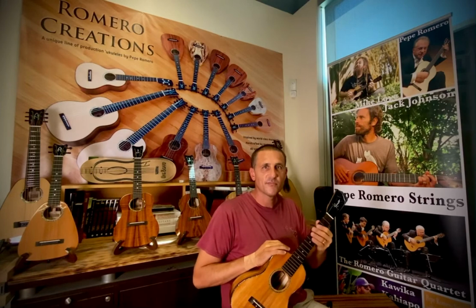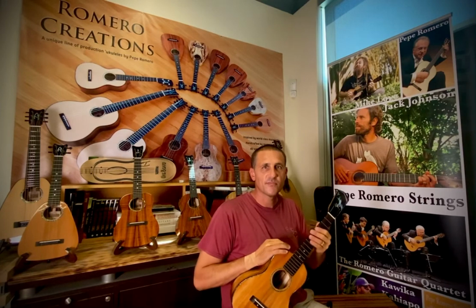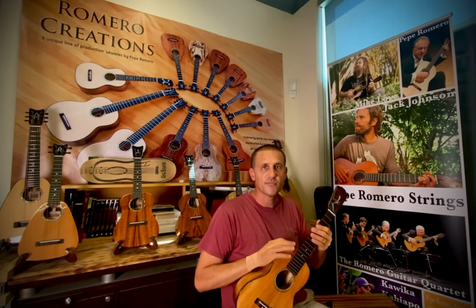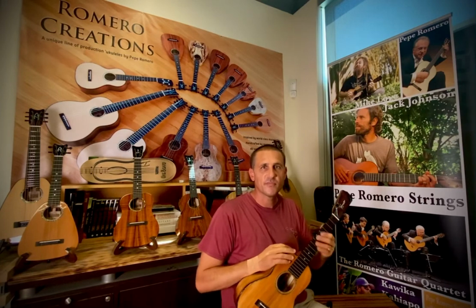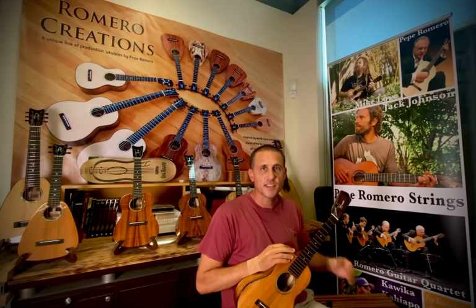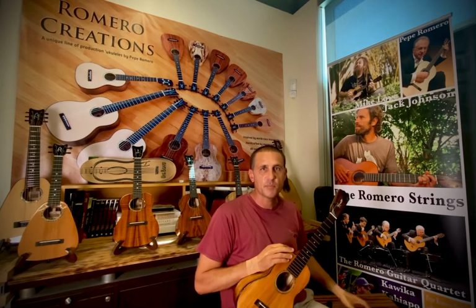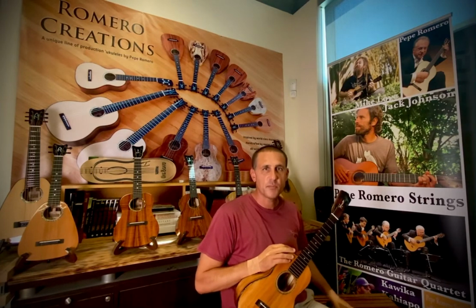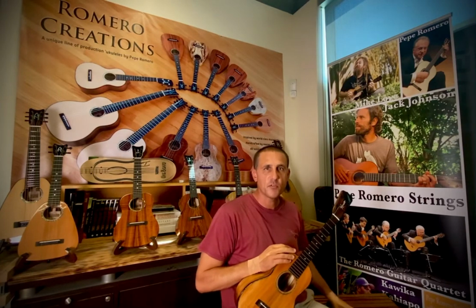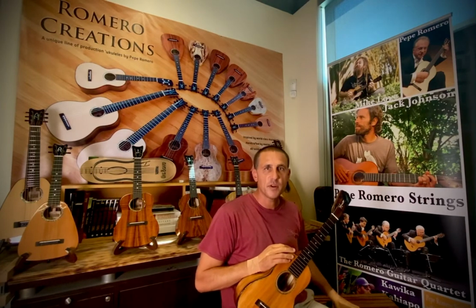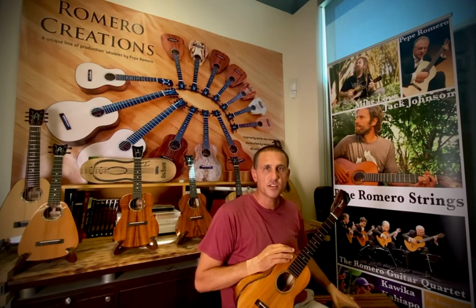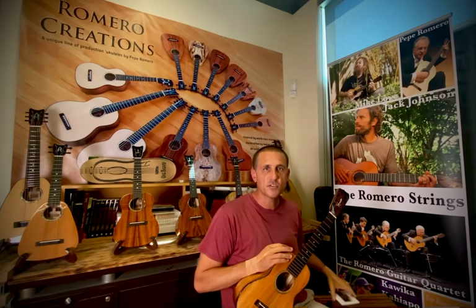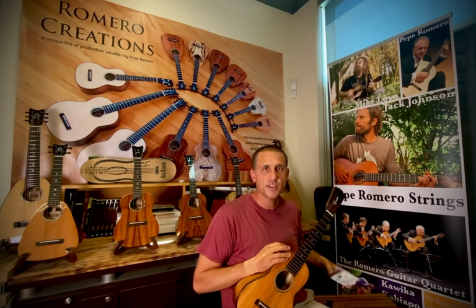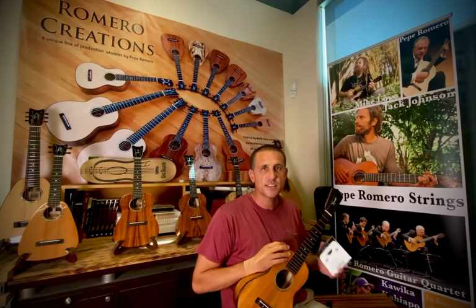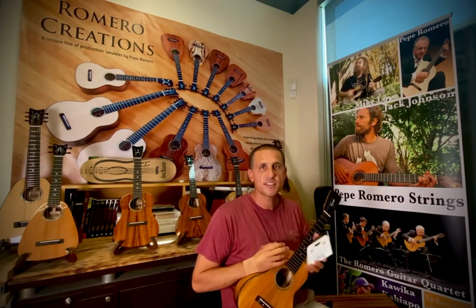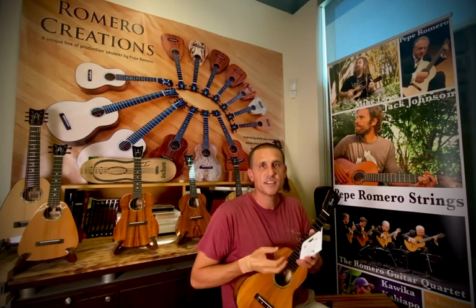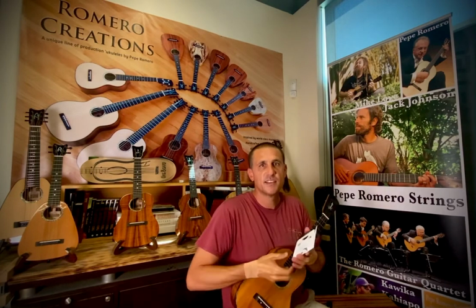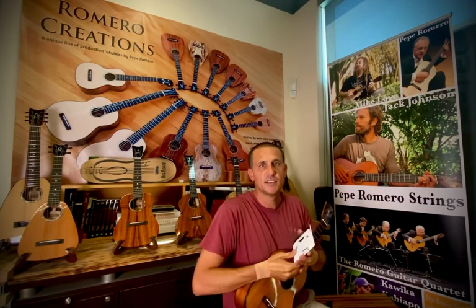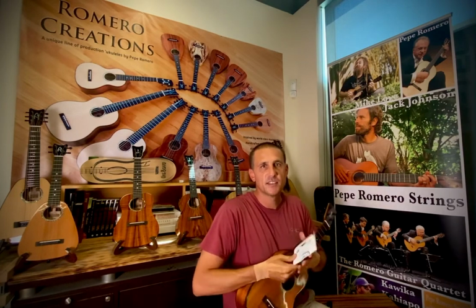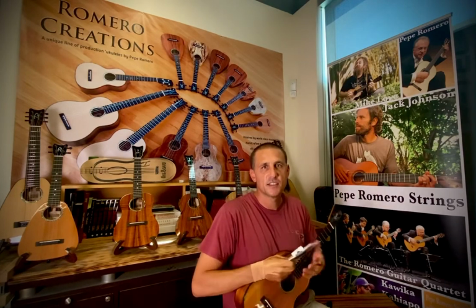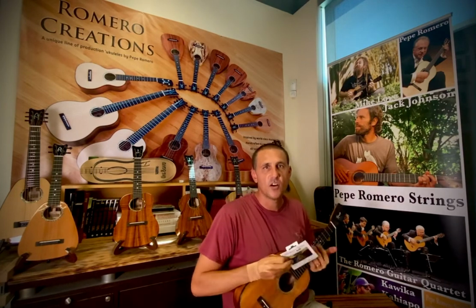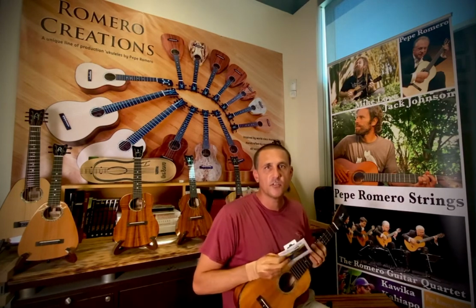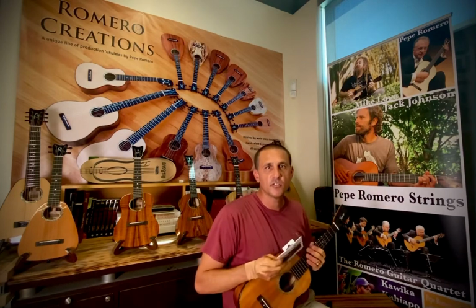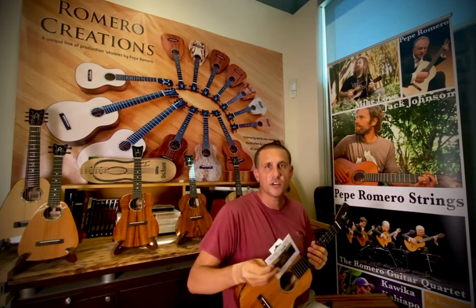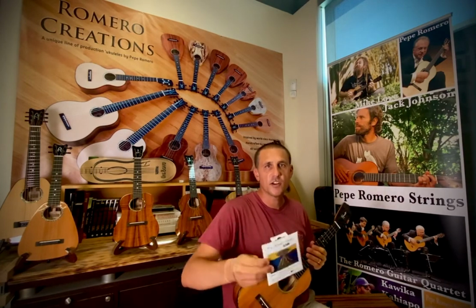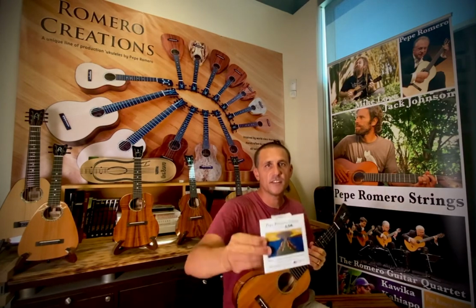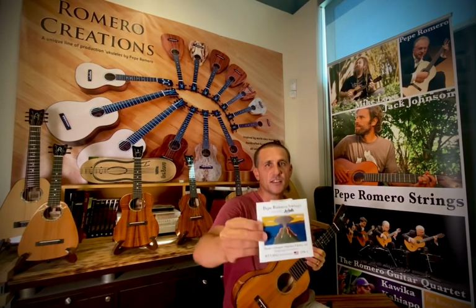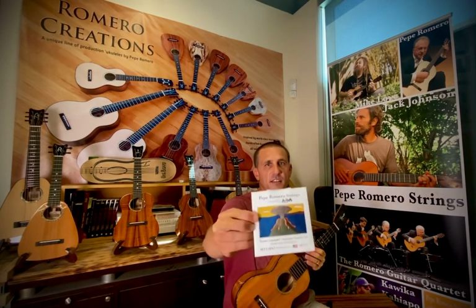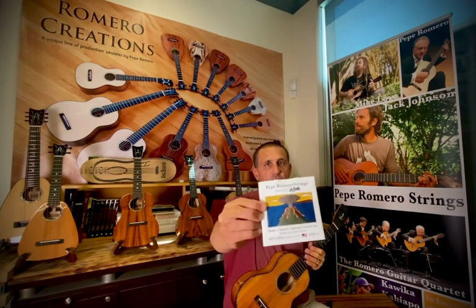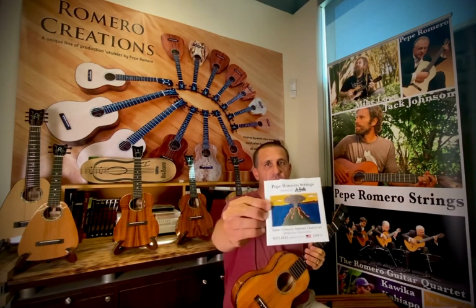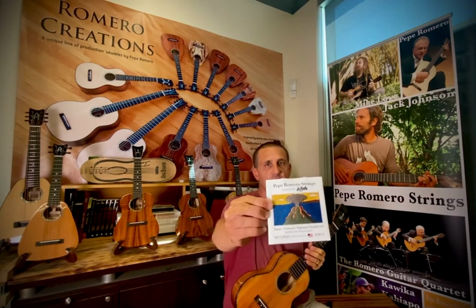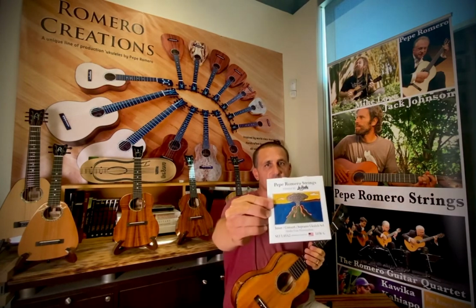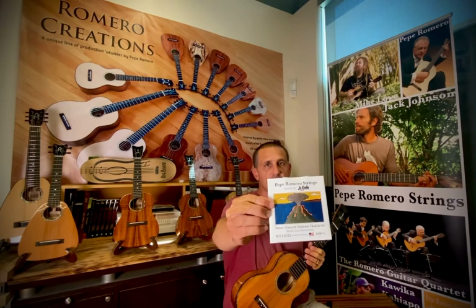That's Pepe Romero strings, all fluorocarbon, Lava set.